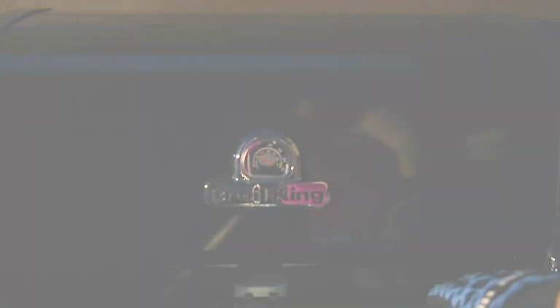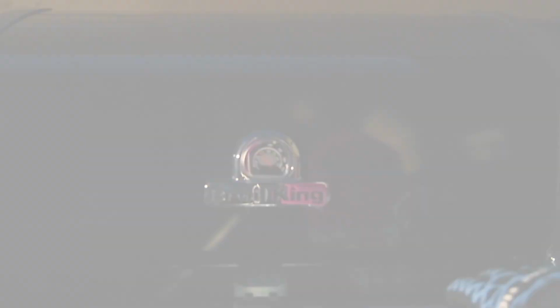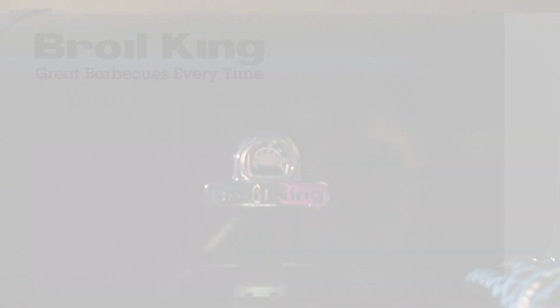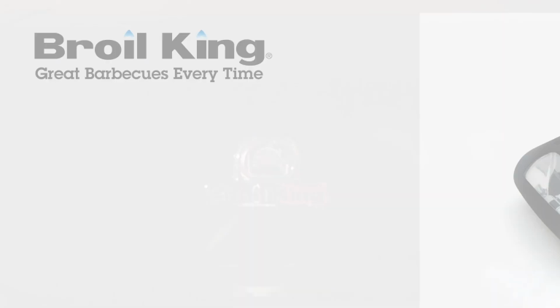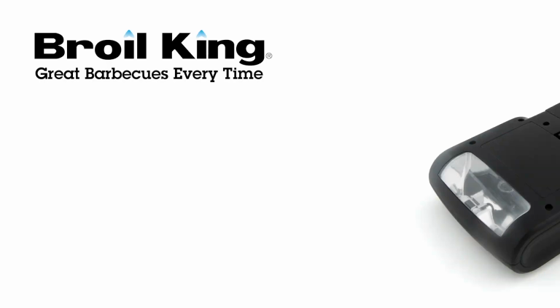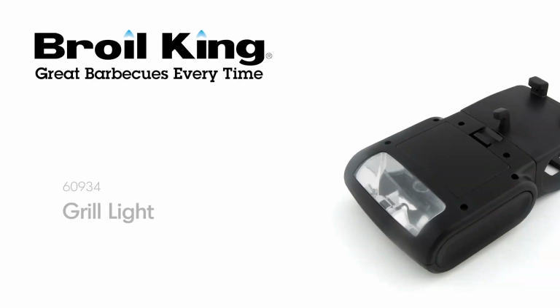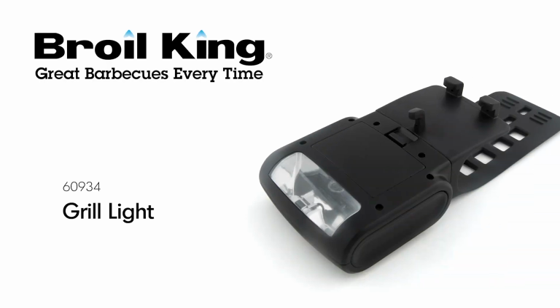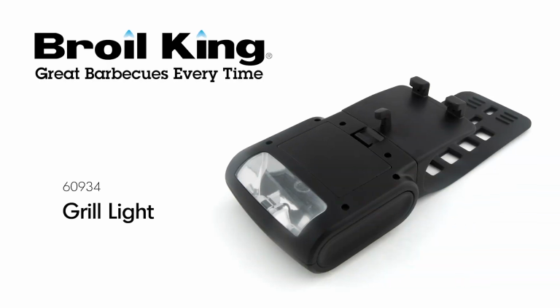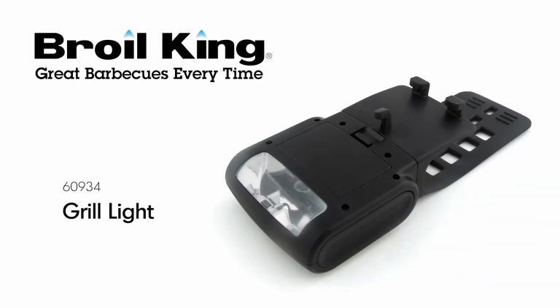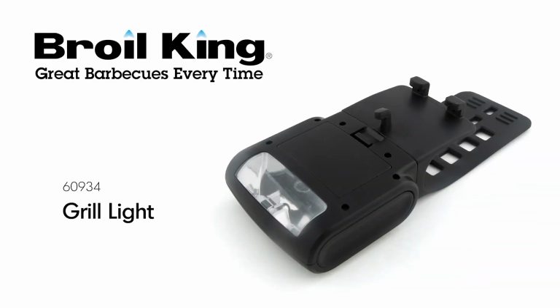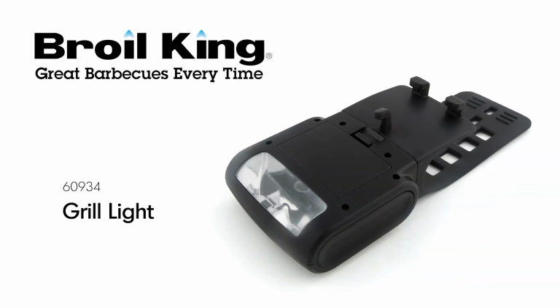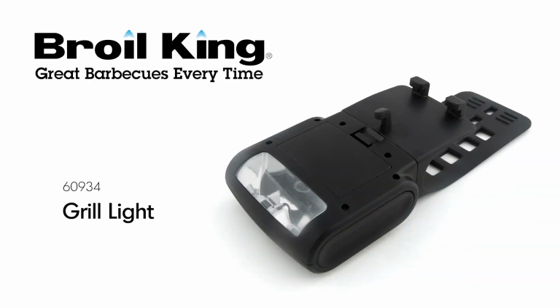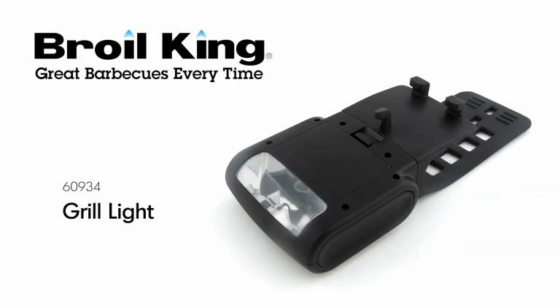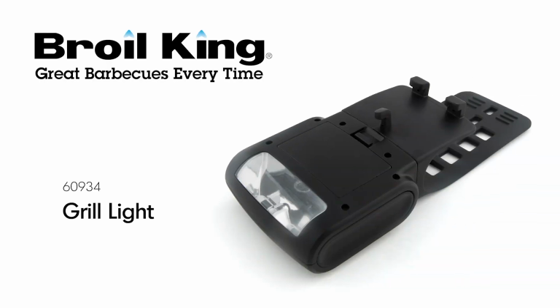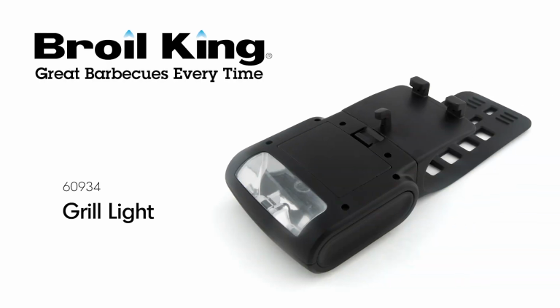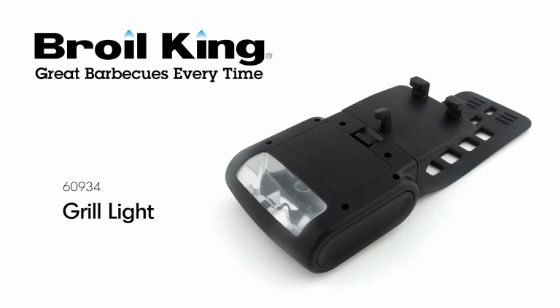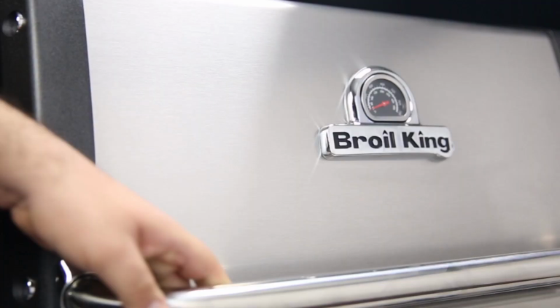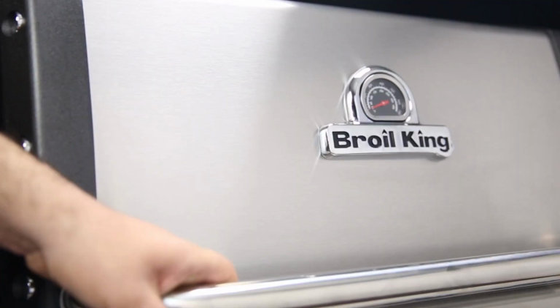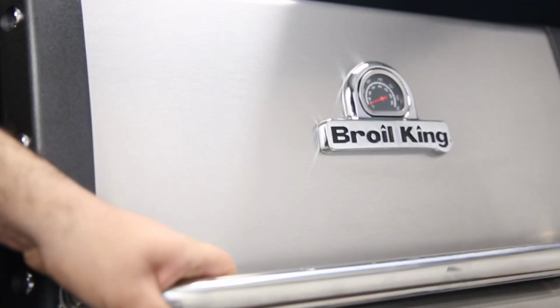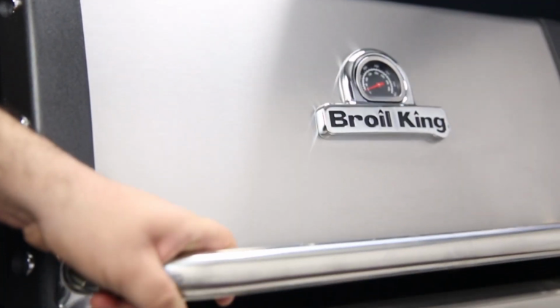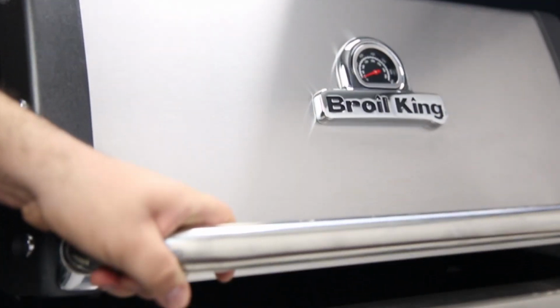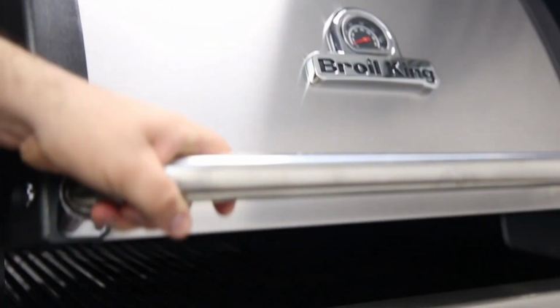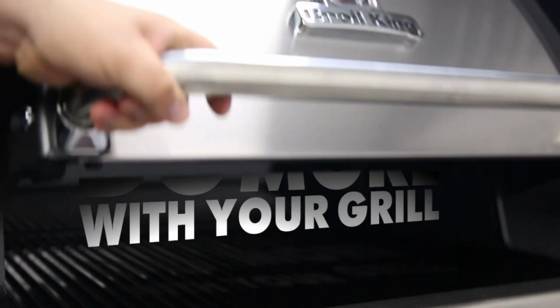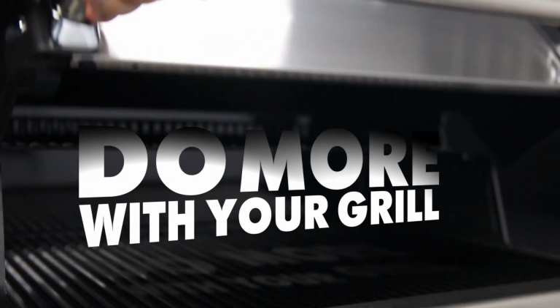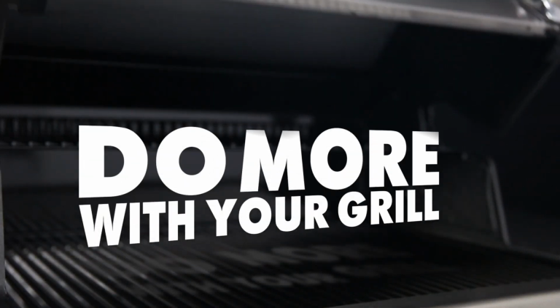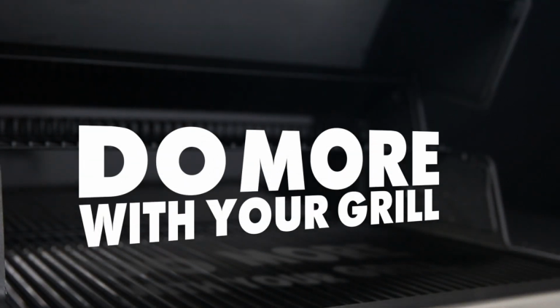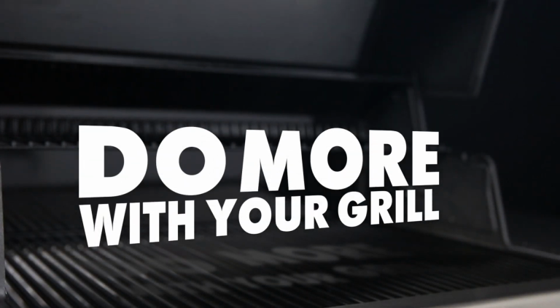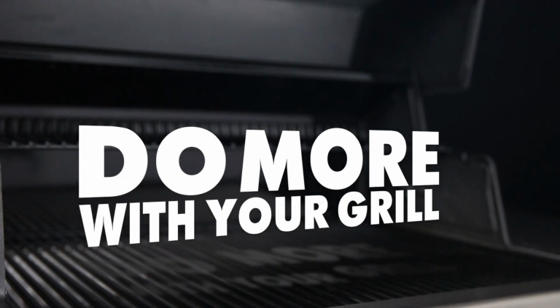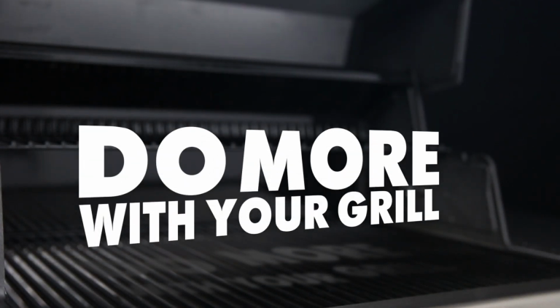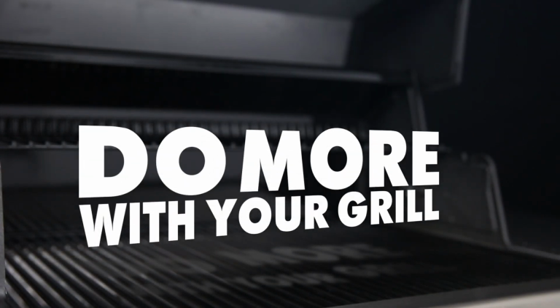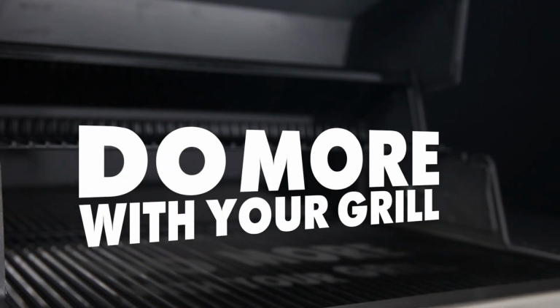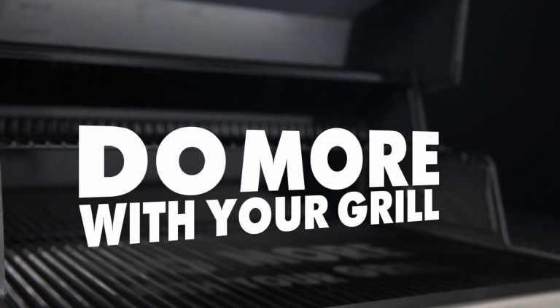The Broilking Handle Mount Grill Light. Broilking — do more with your grill.